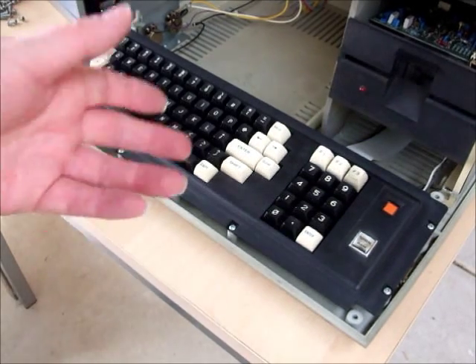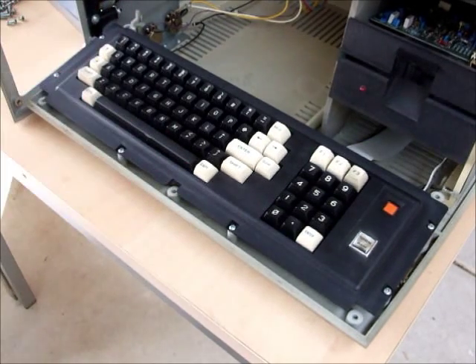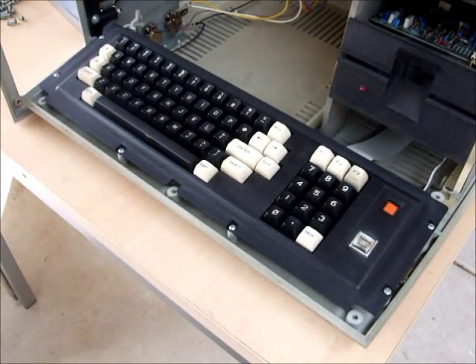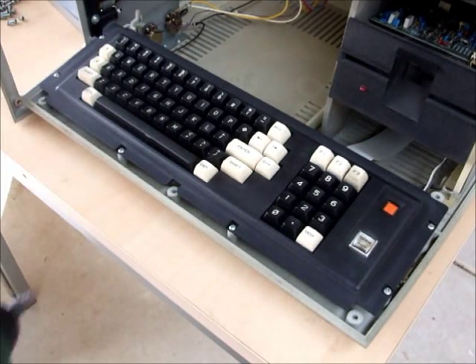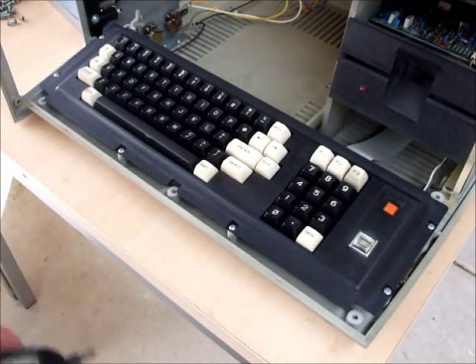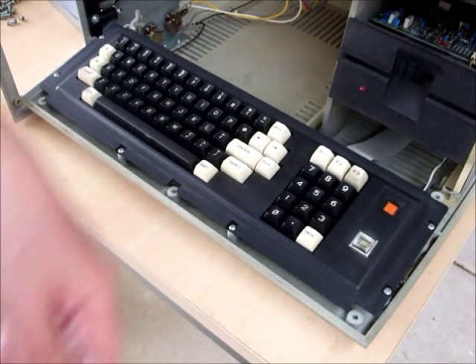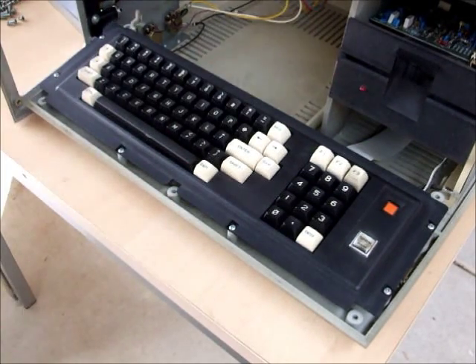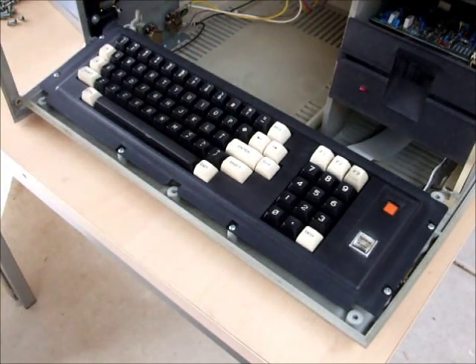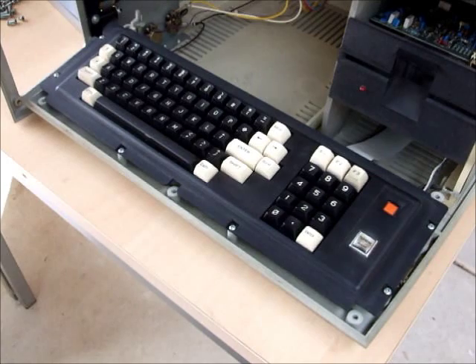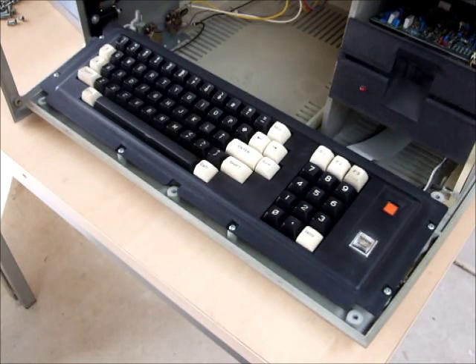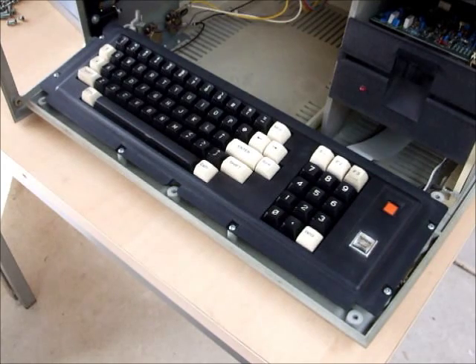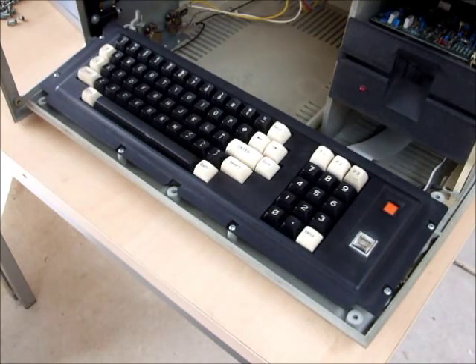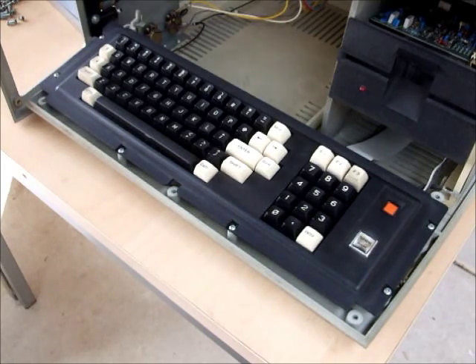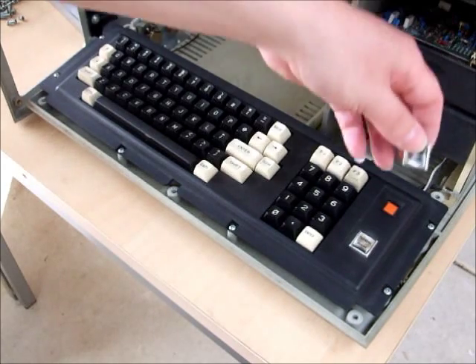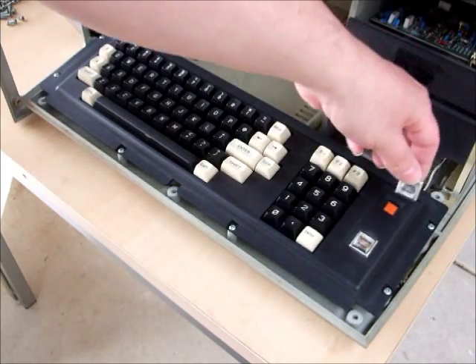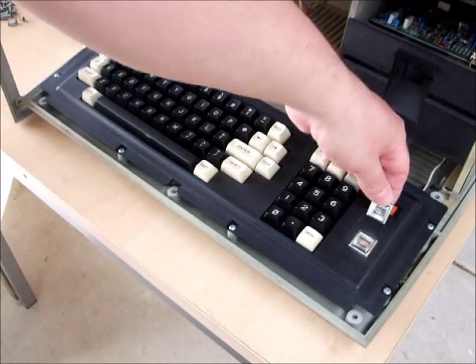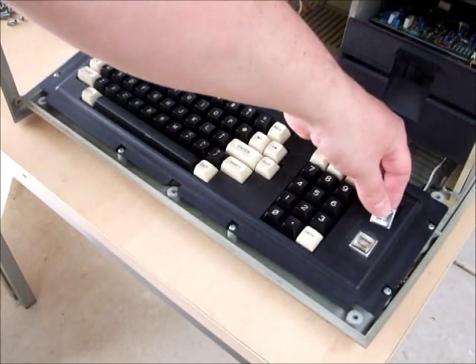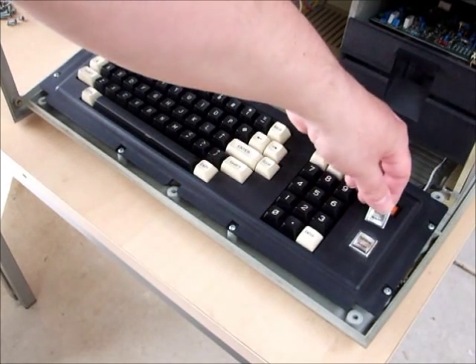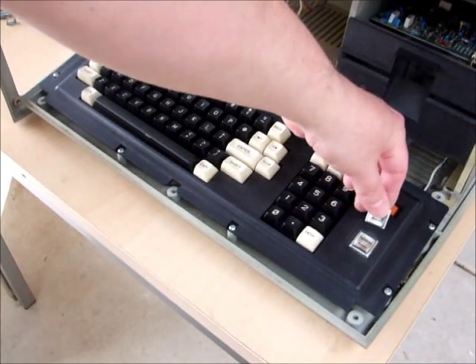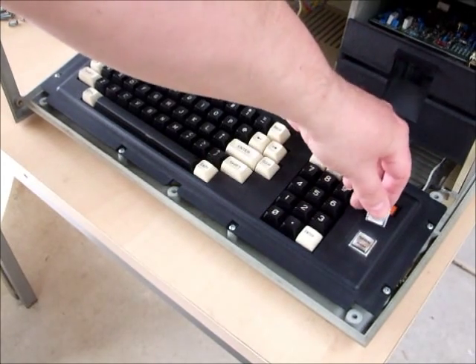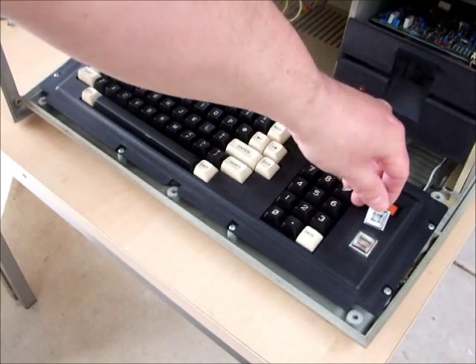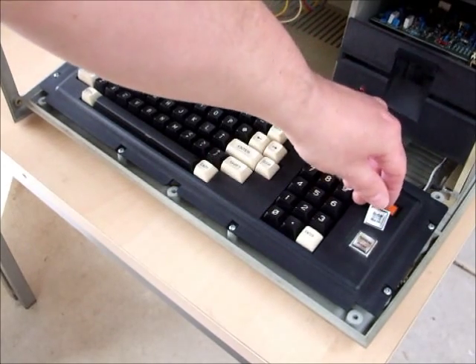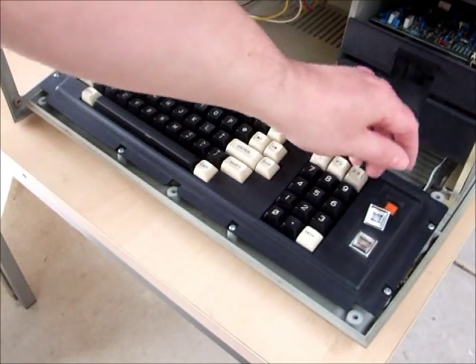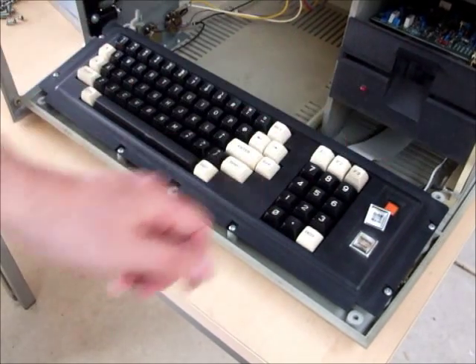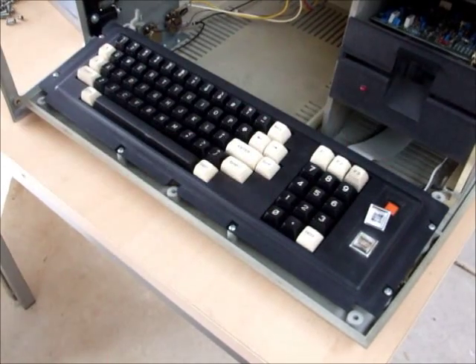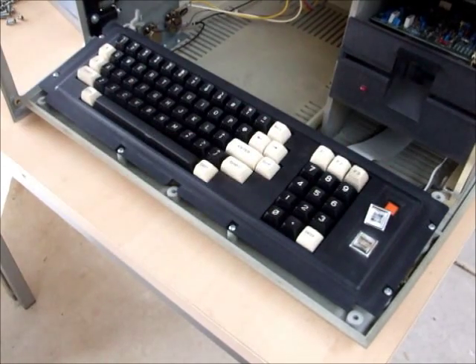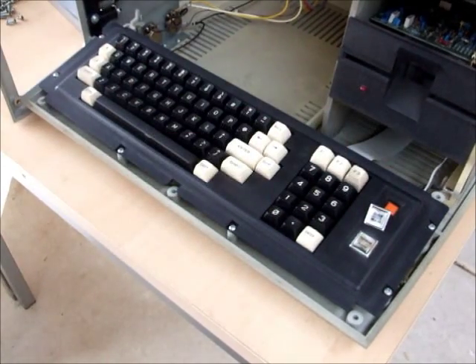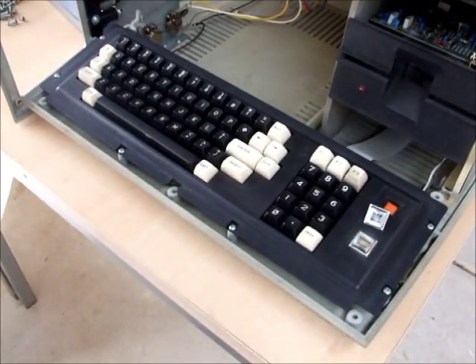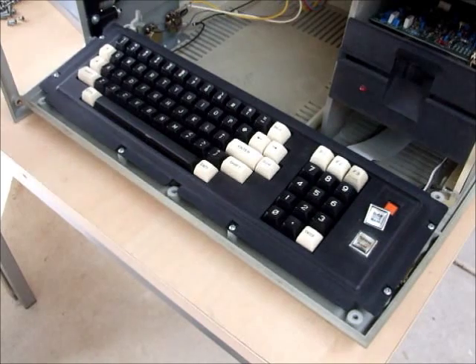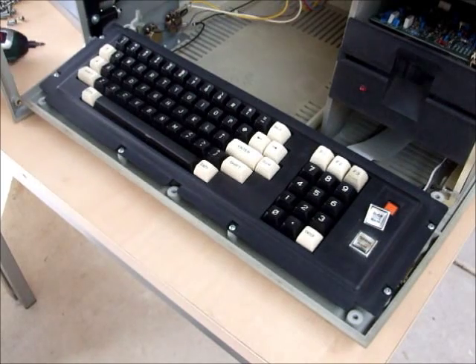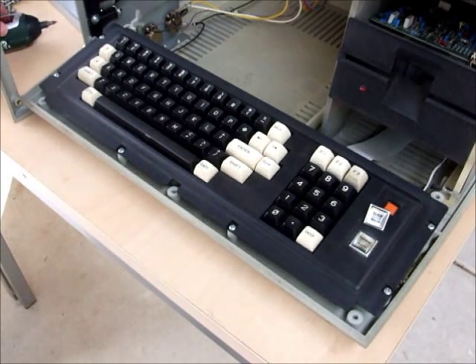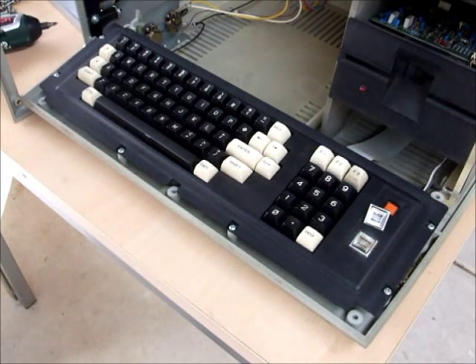And that's completed — the 64k badge has been replaced with a 128k one. It takes about one minute.